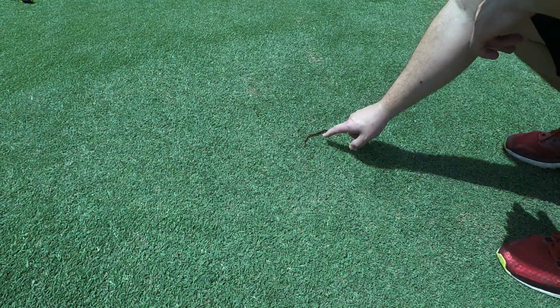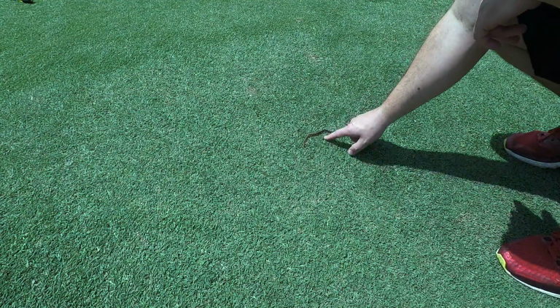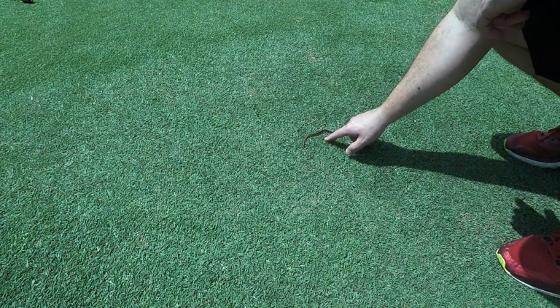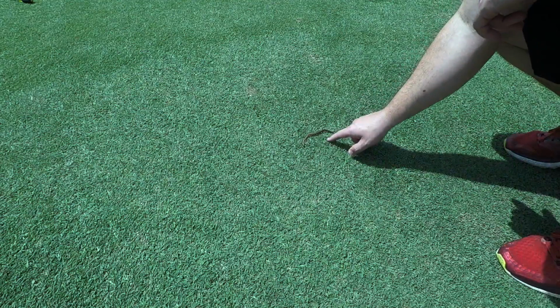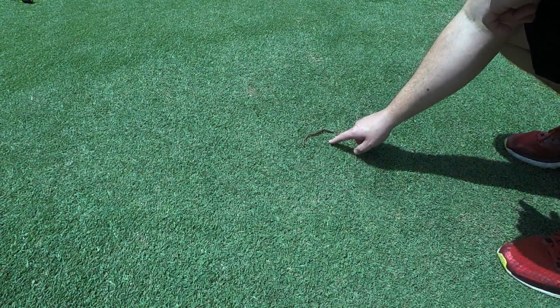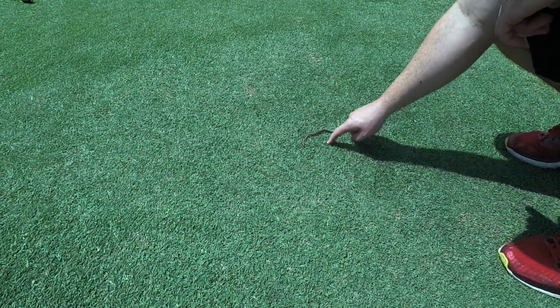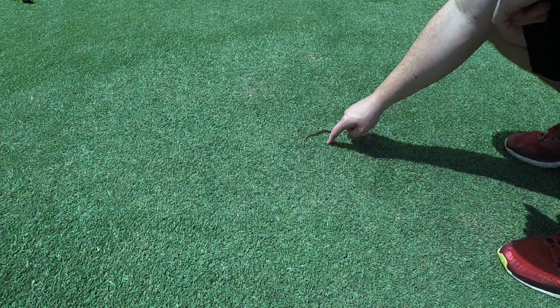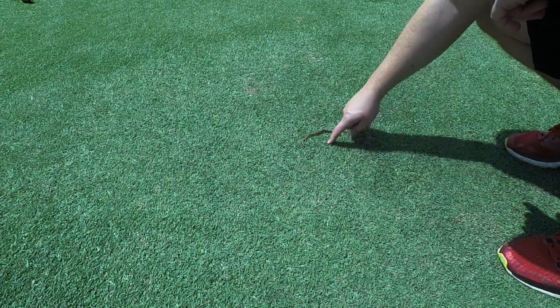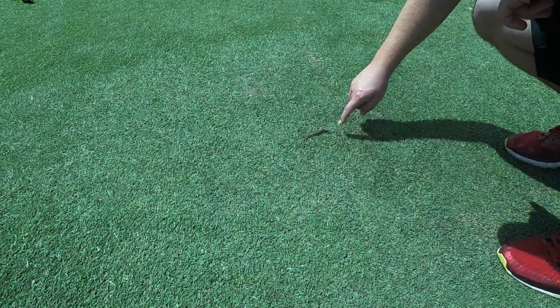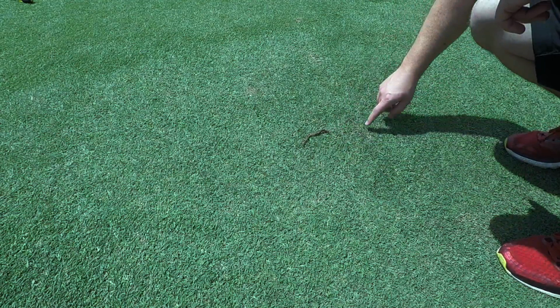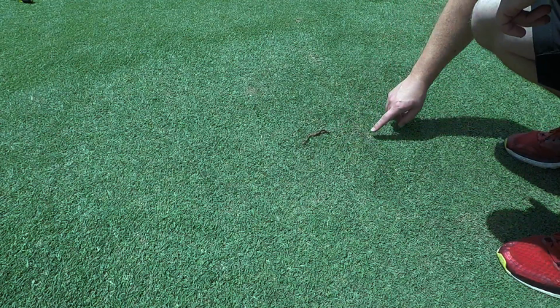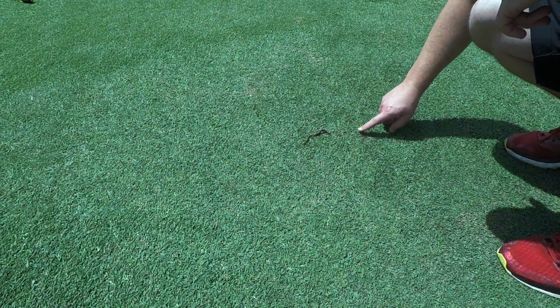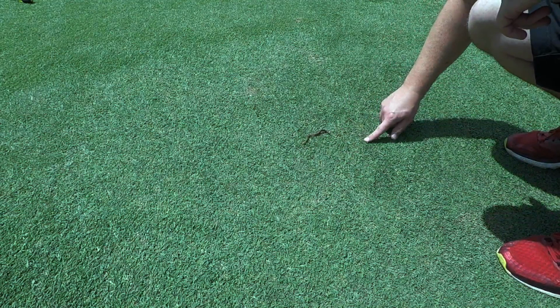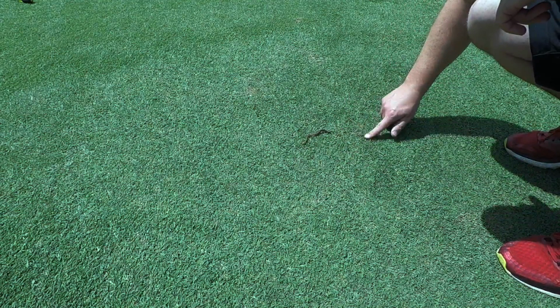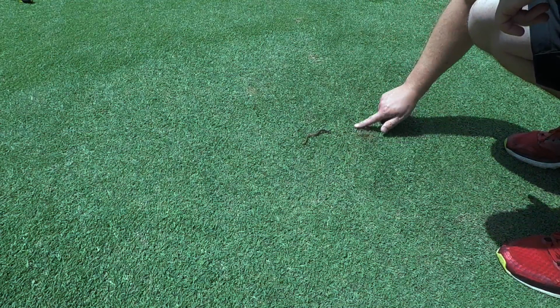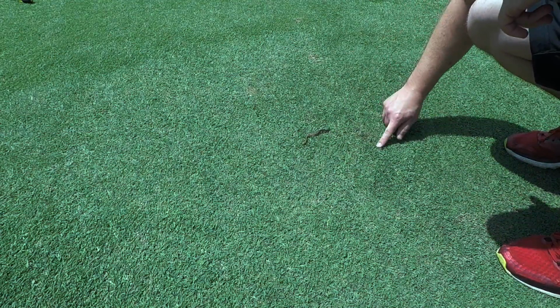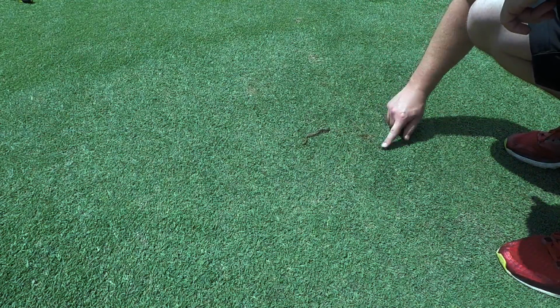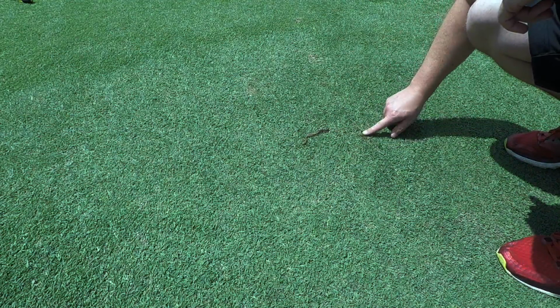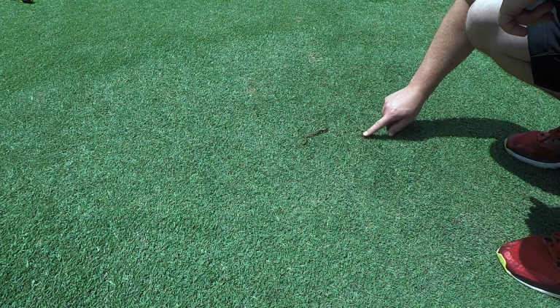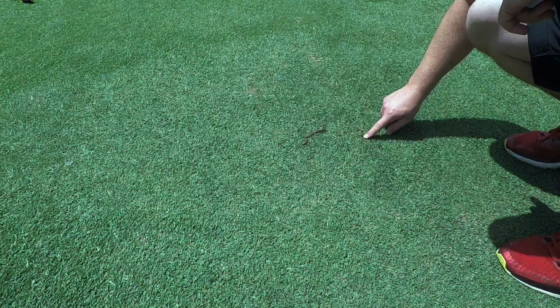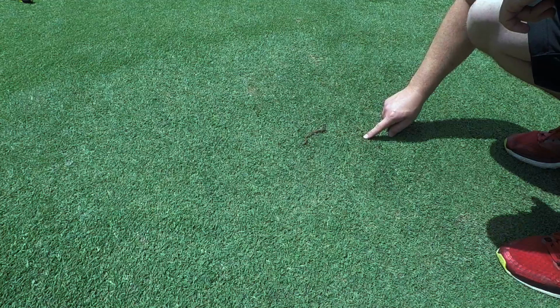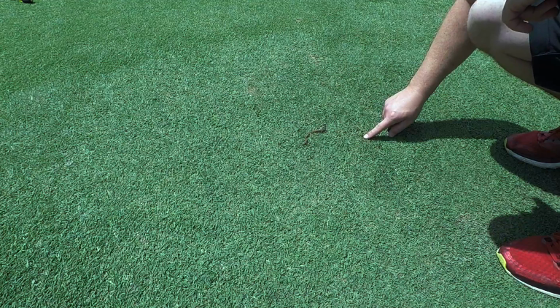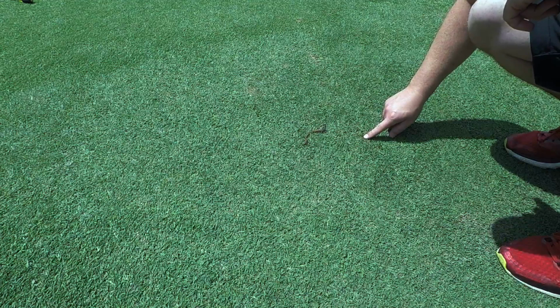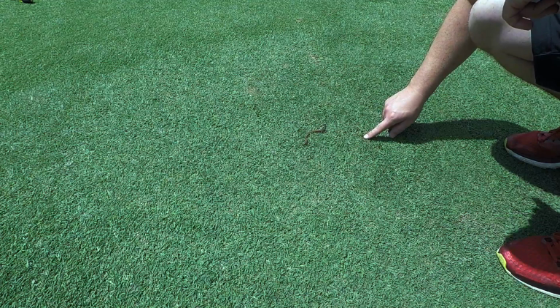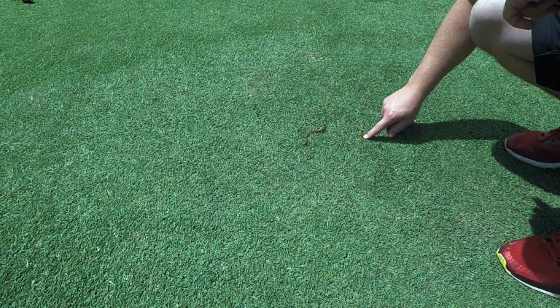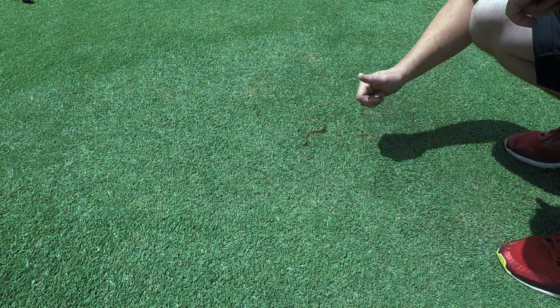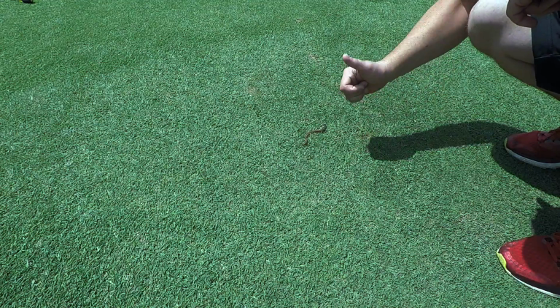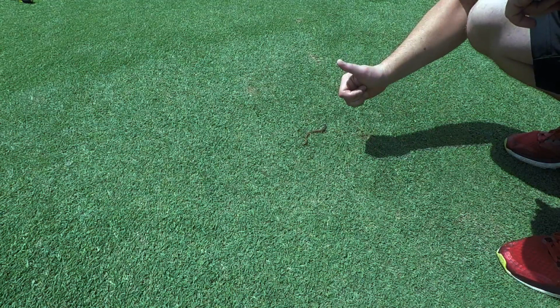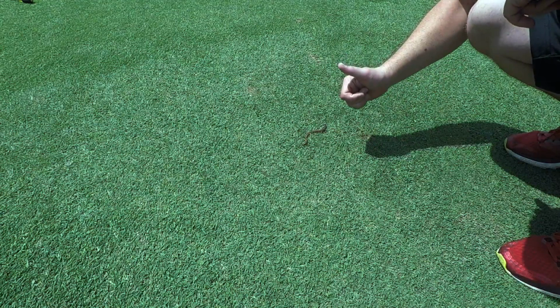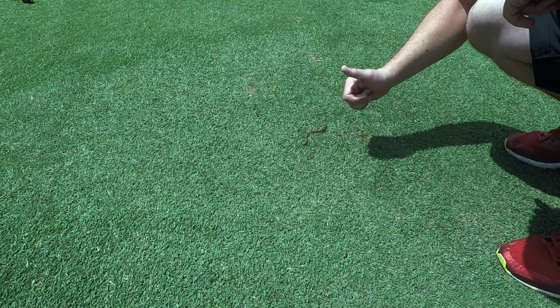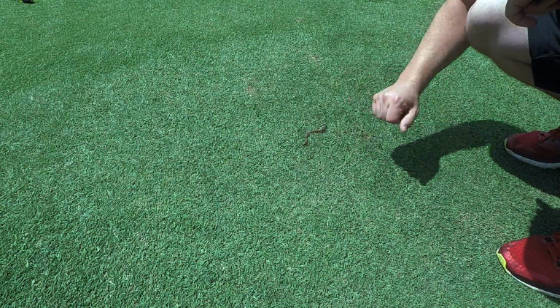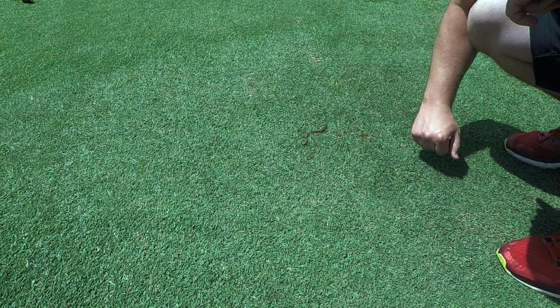See that little guy? They make a huge mess on my lawn with these worm castings, but that's good free aeration.